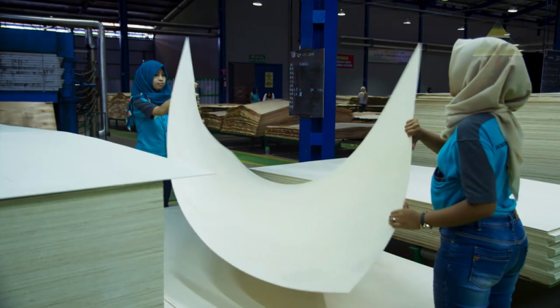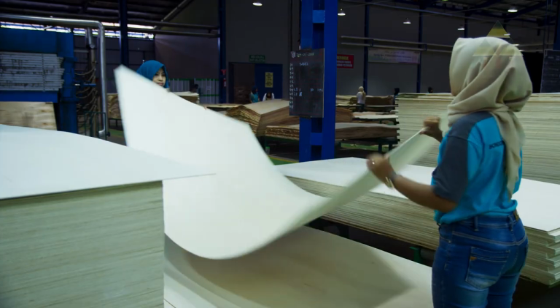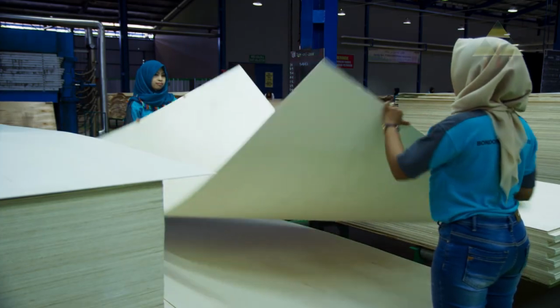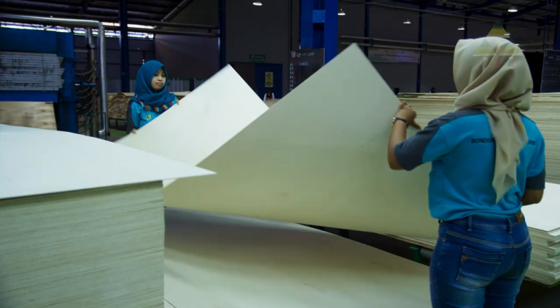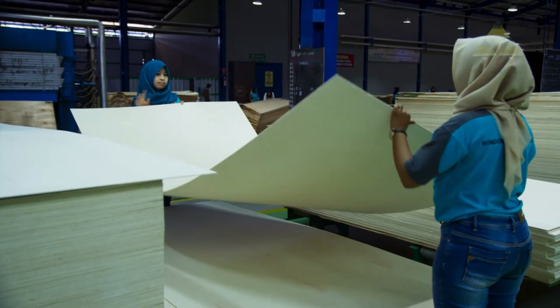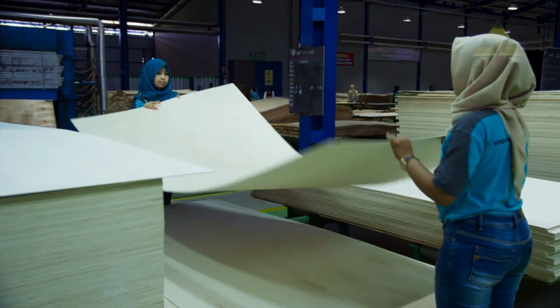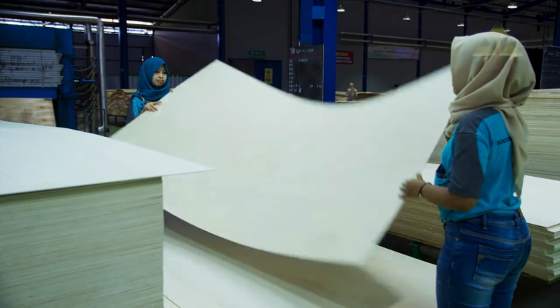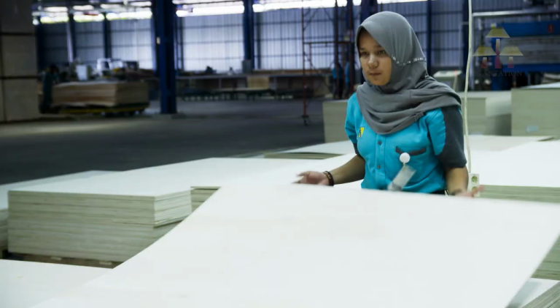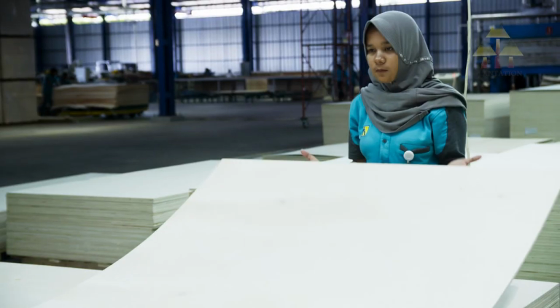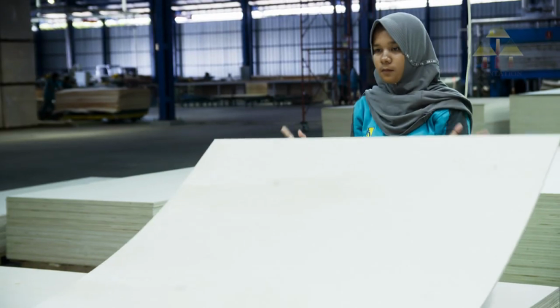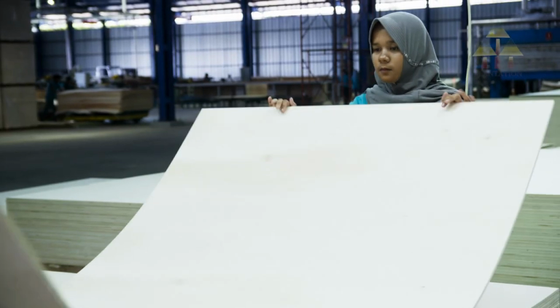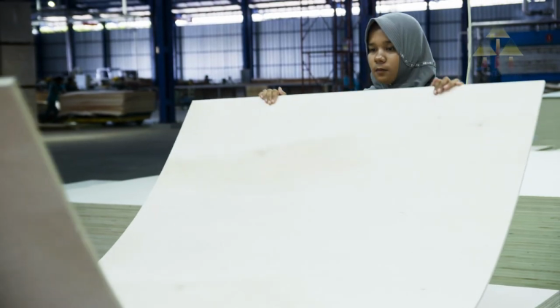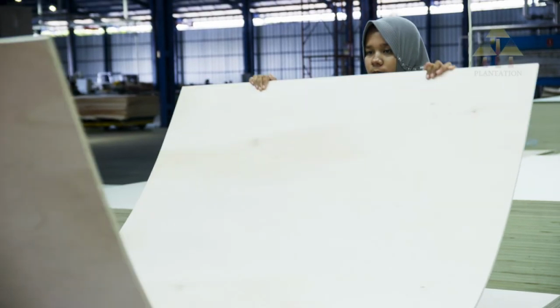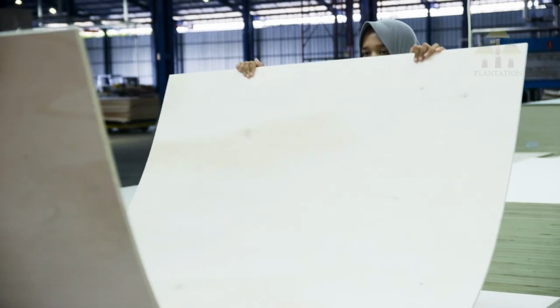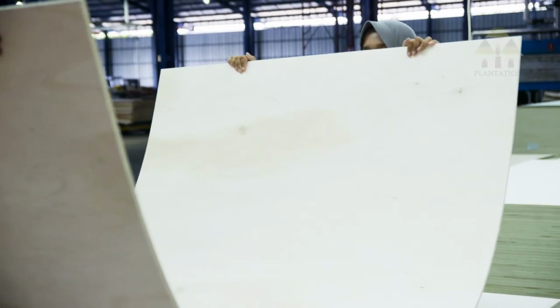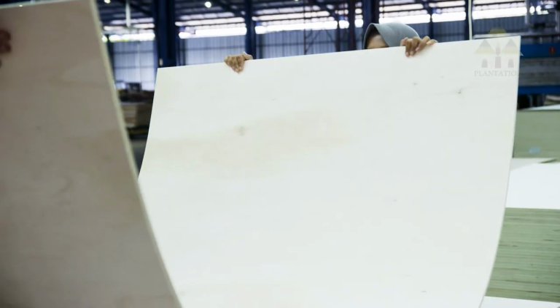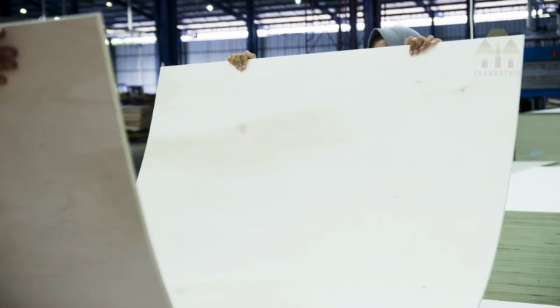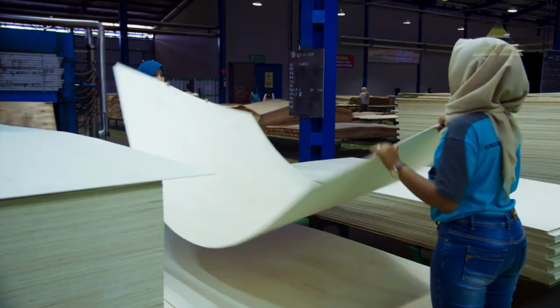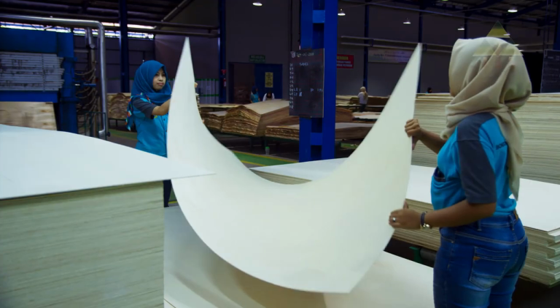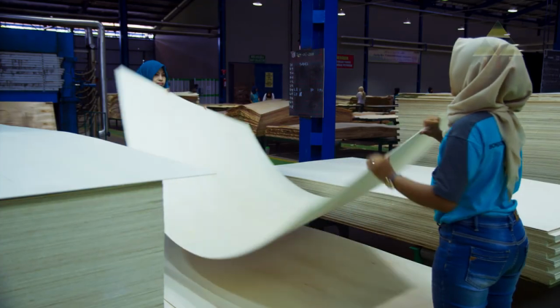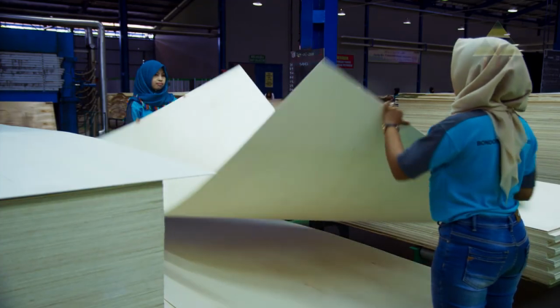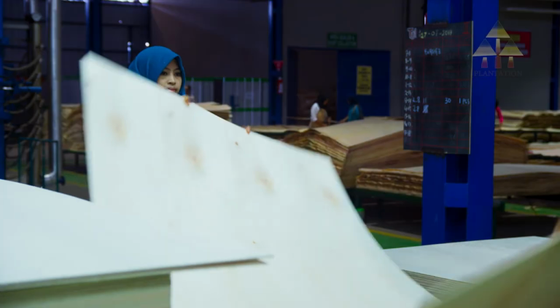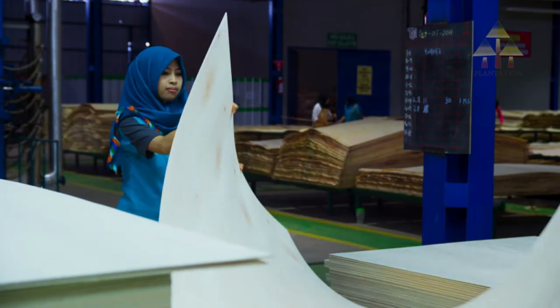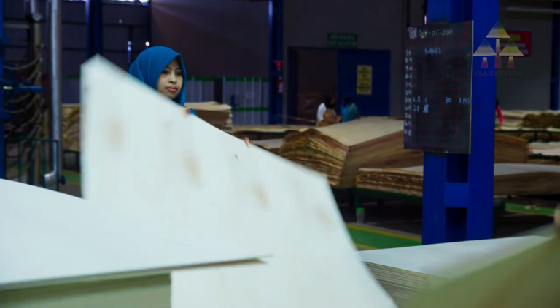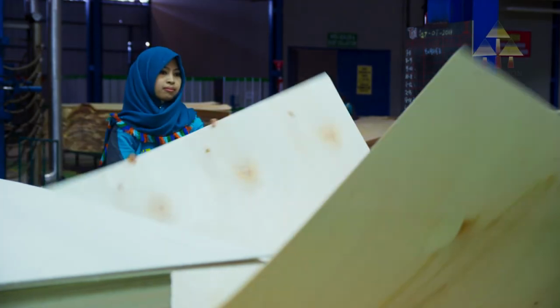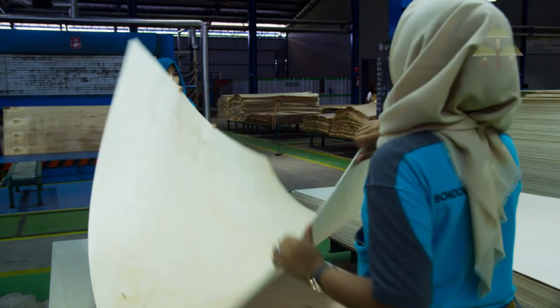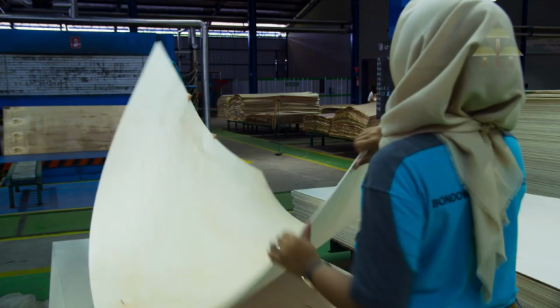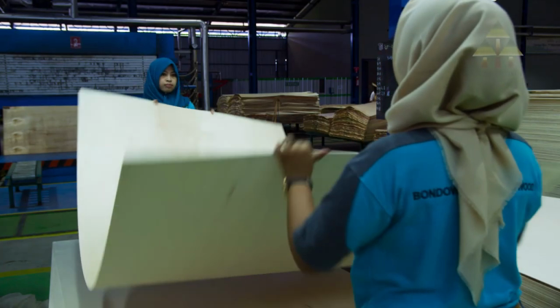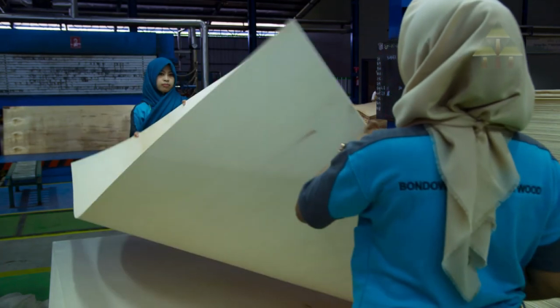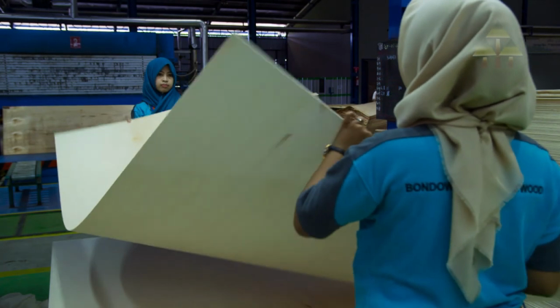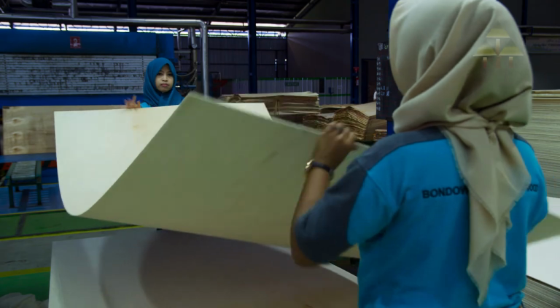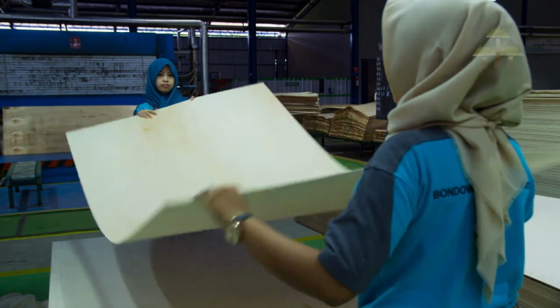Quality check. This ensures proper lamination, the correct sizes, grading and mechanical properties are tested.